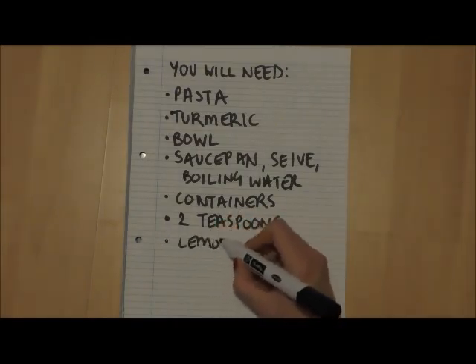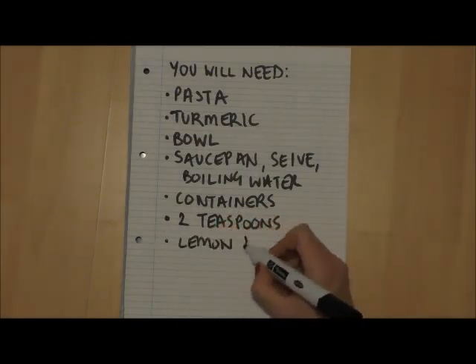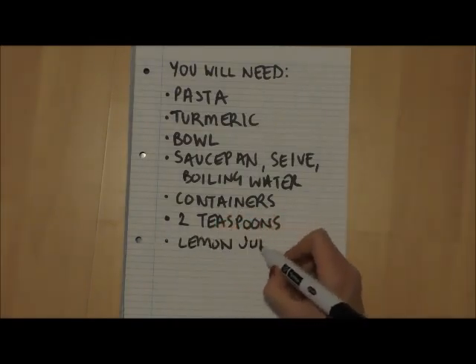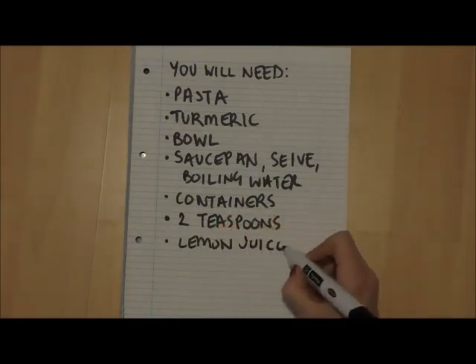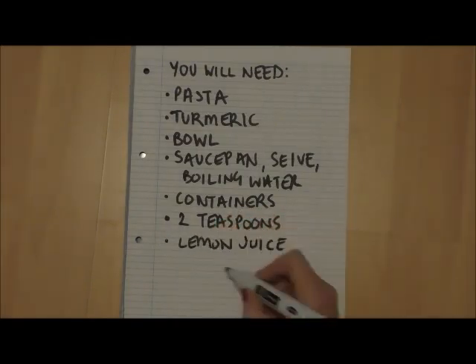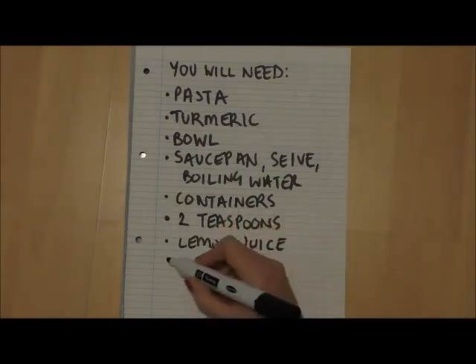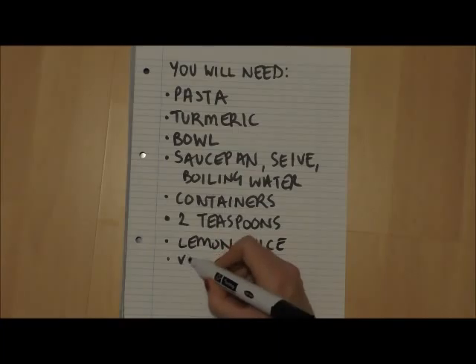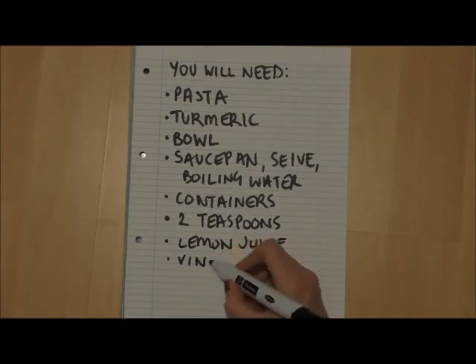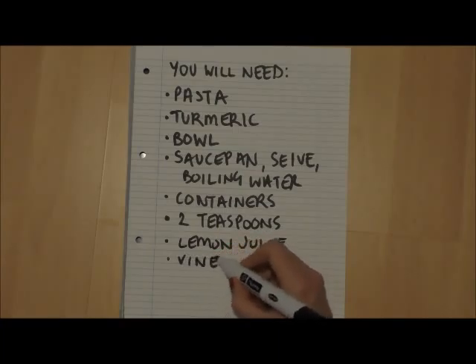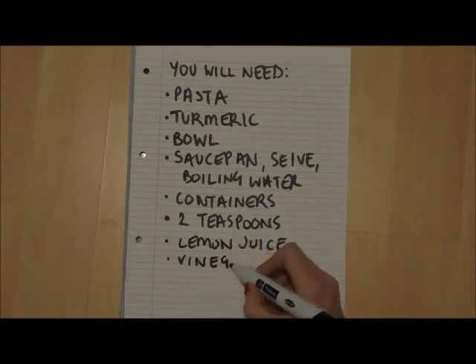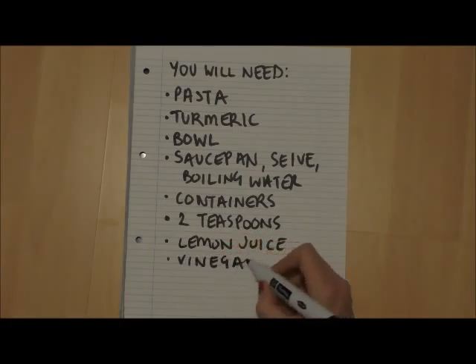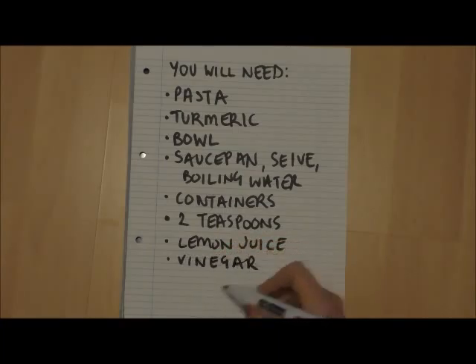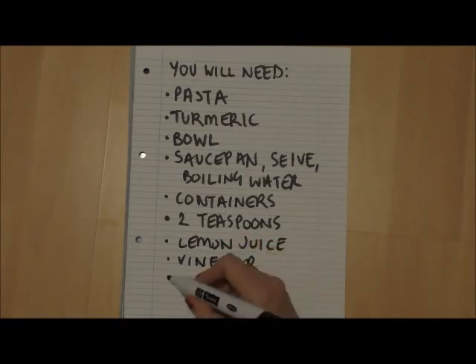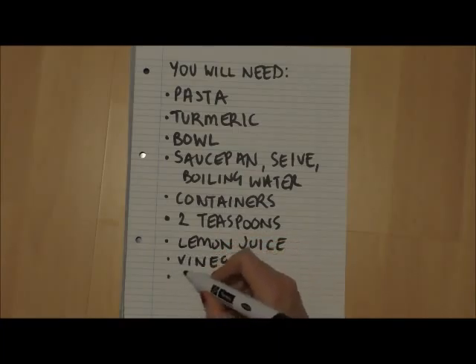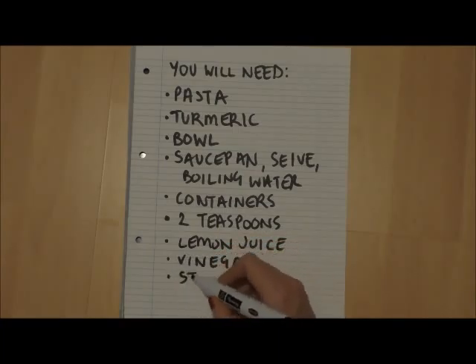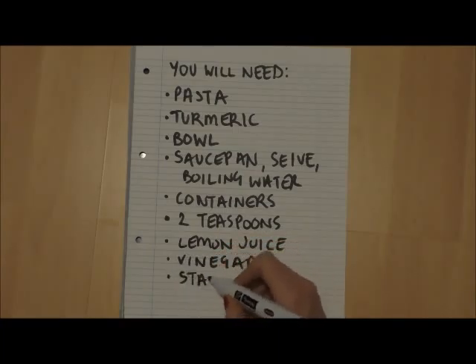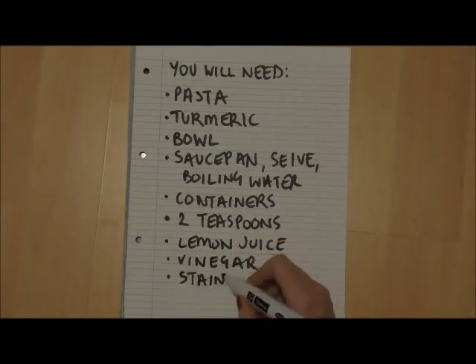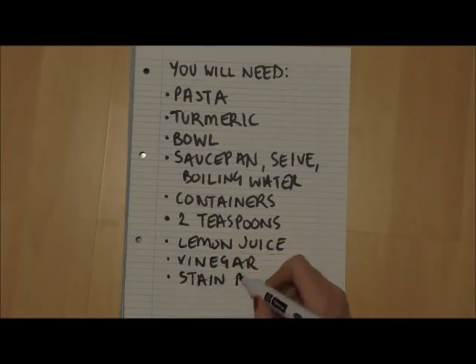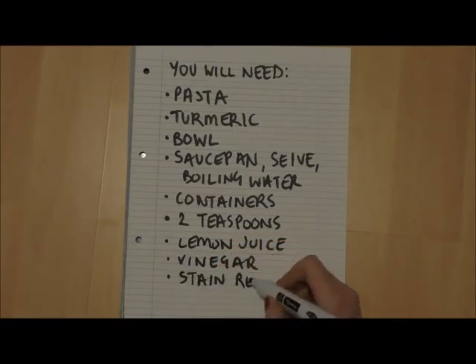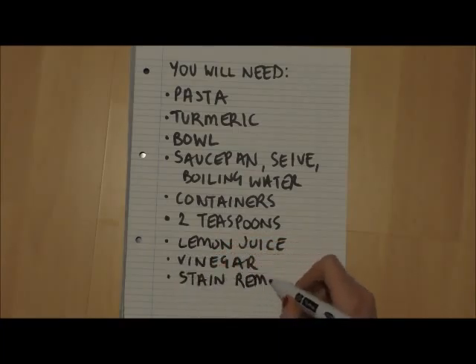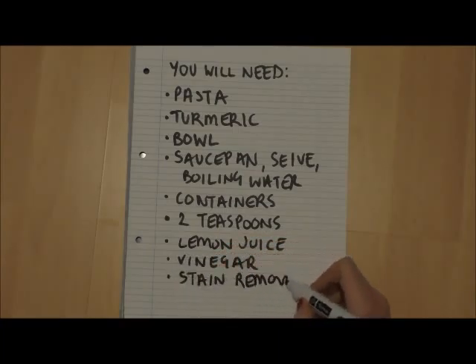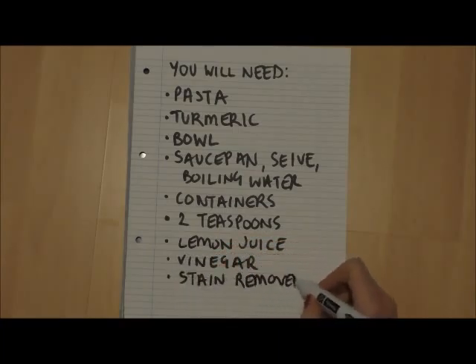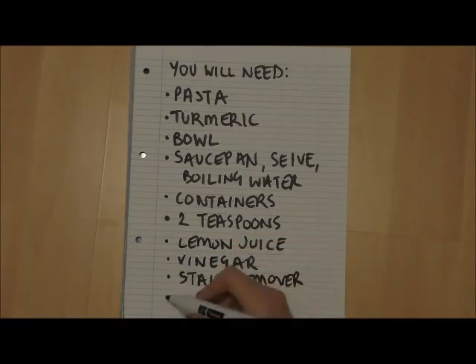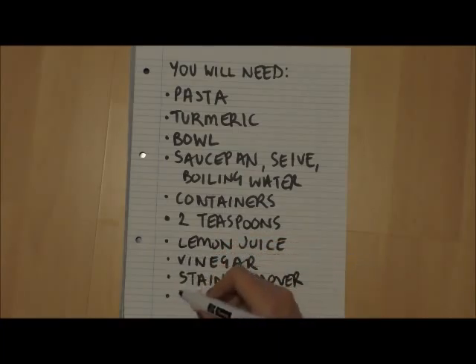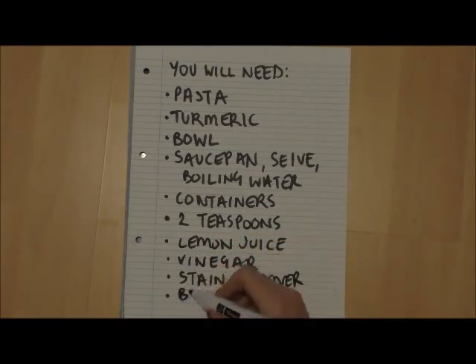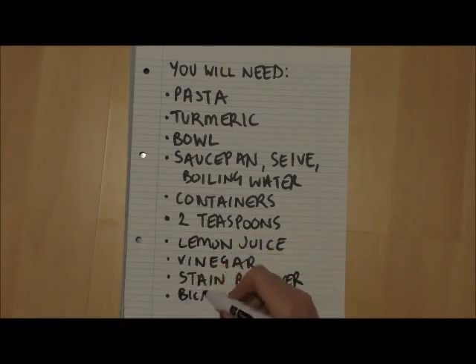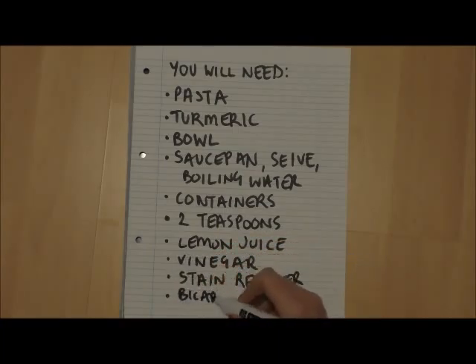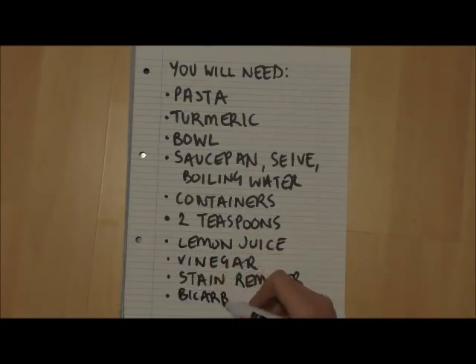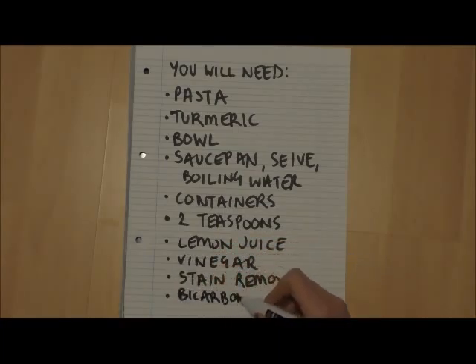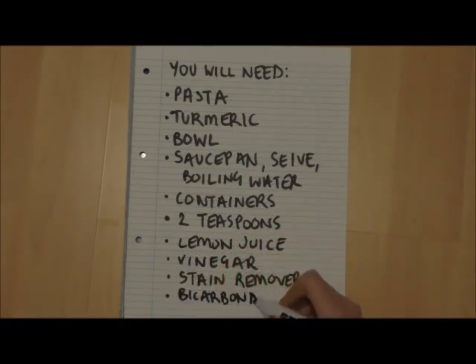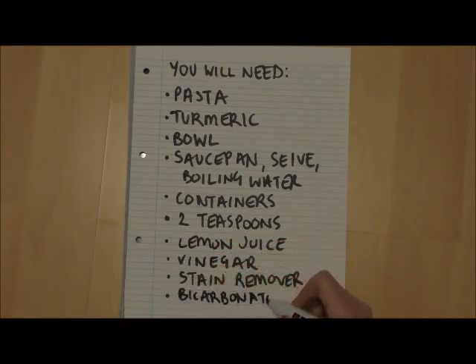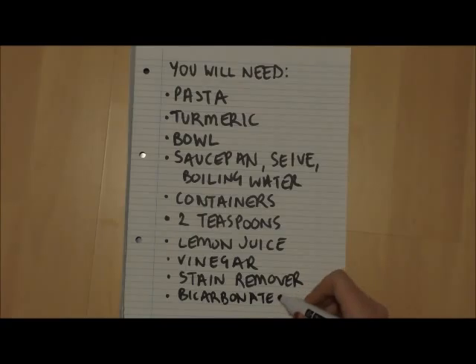I've chosen lemon juice, vinegar, stain remover, and bicarbonate of soda.